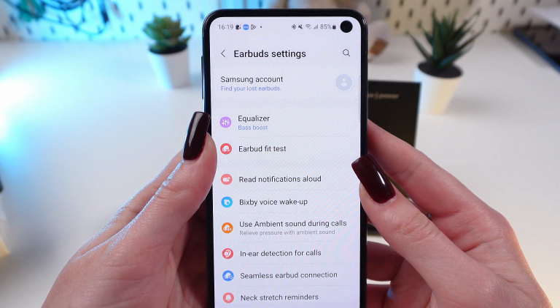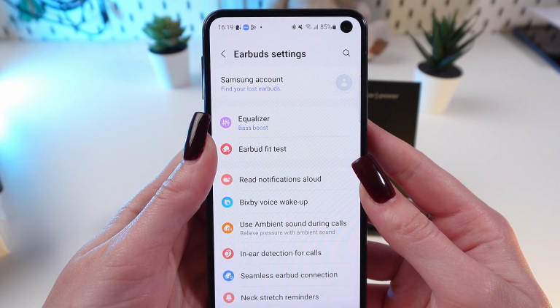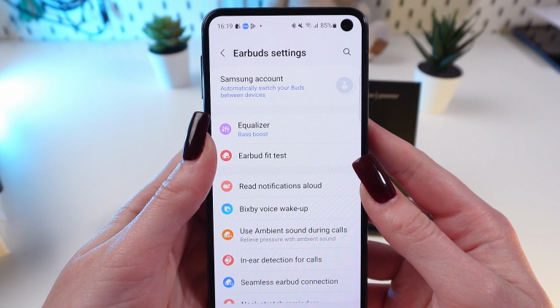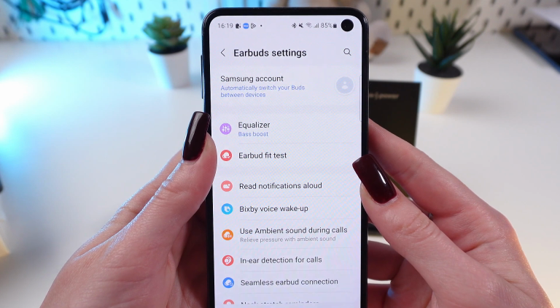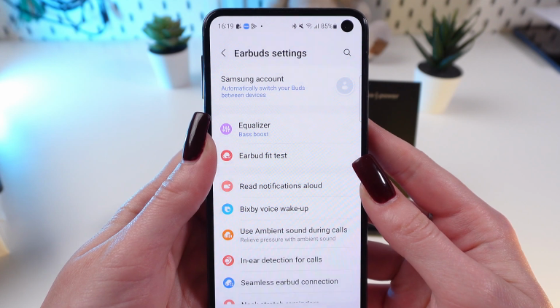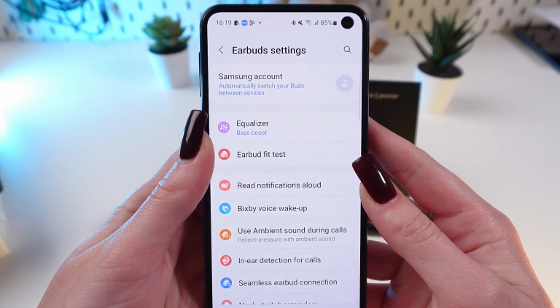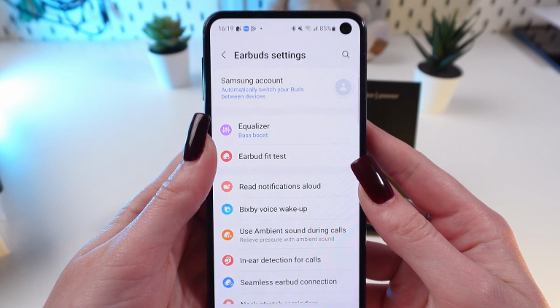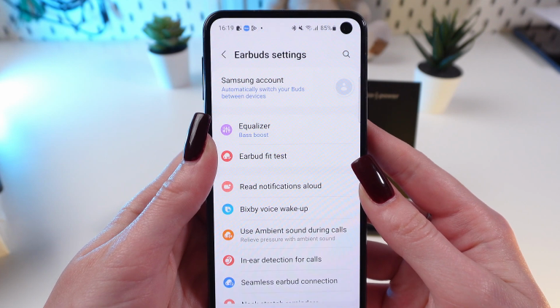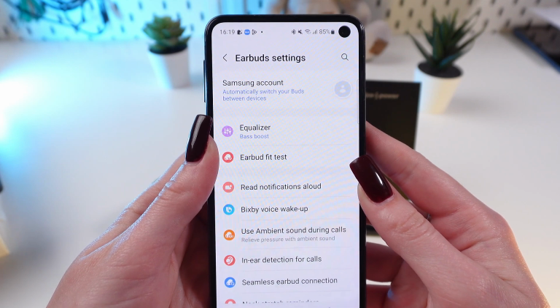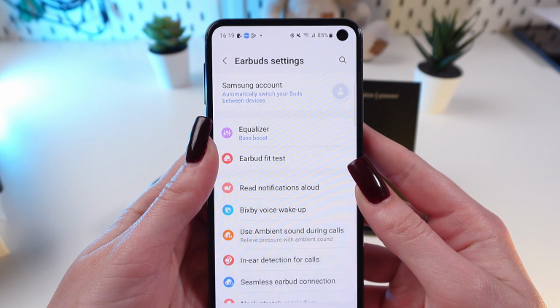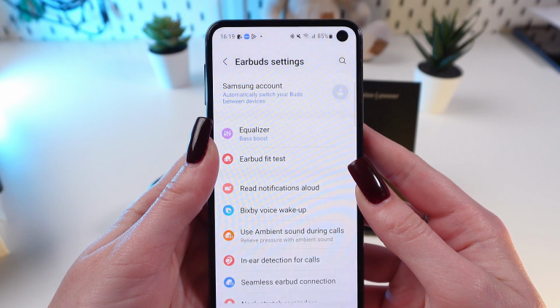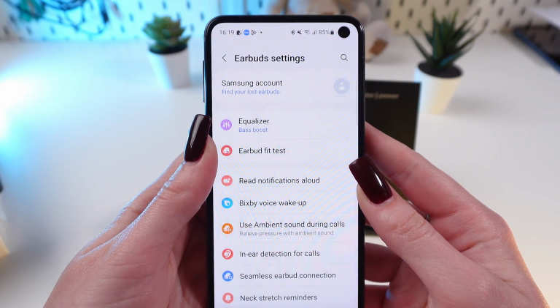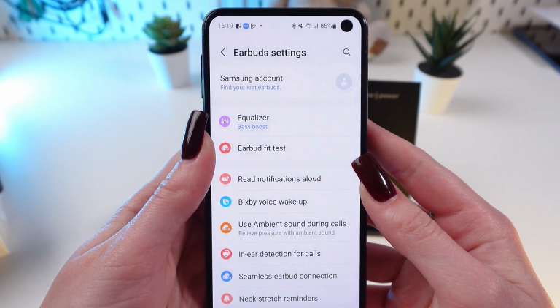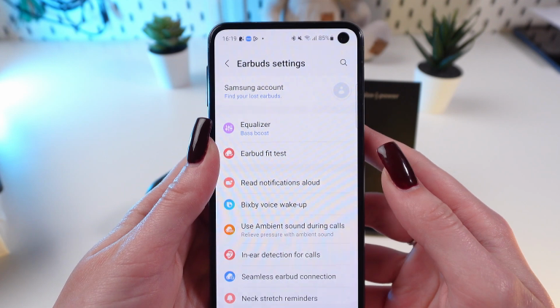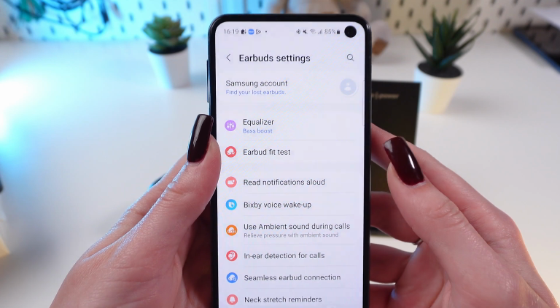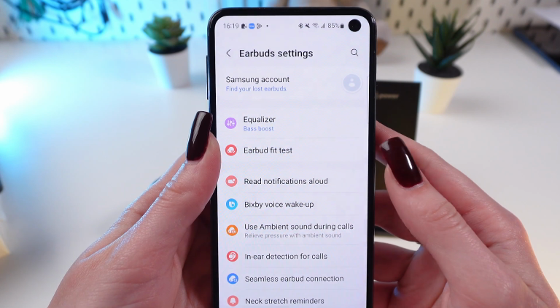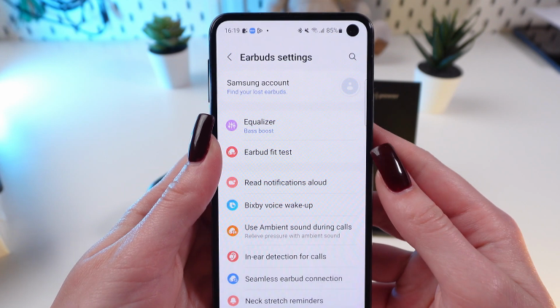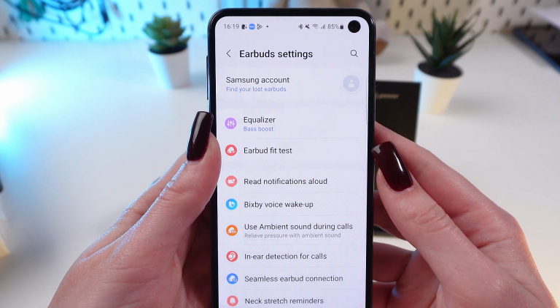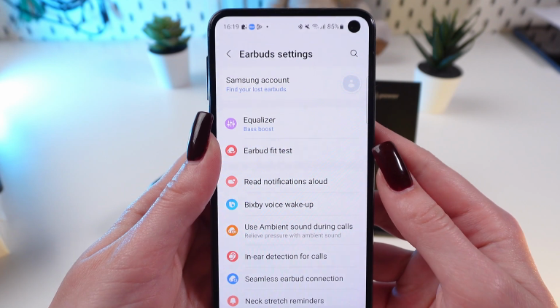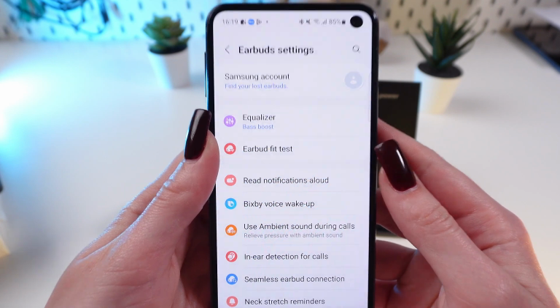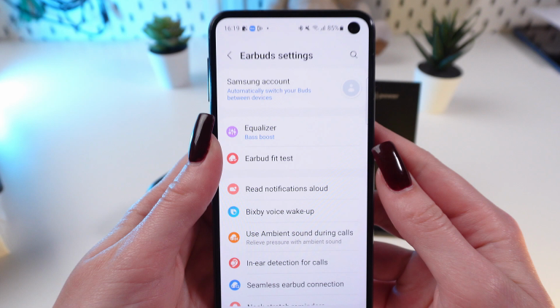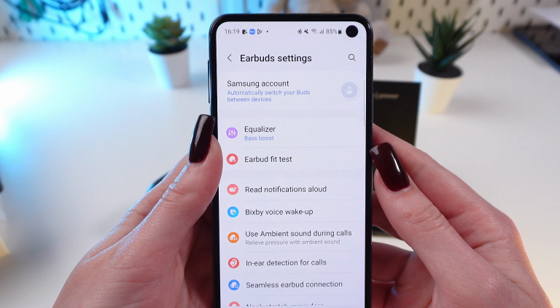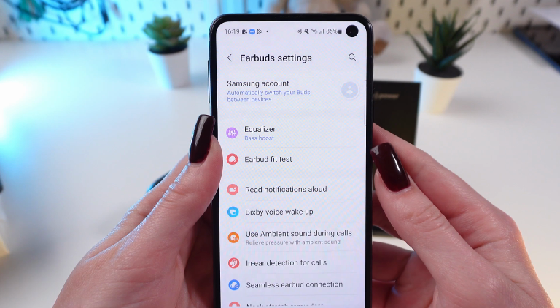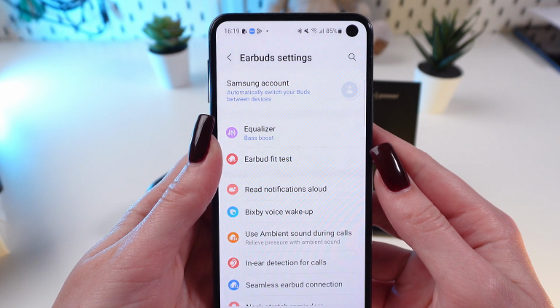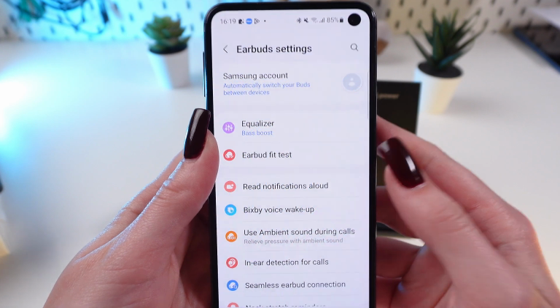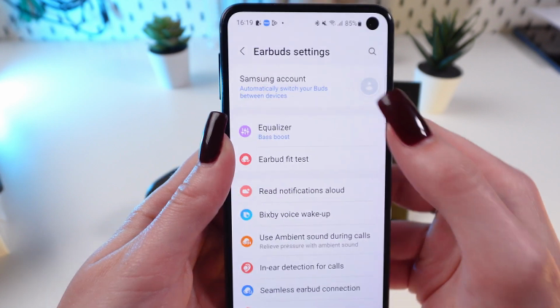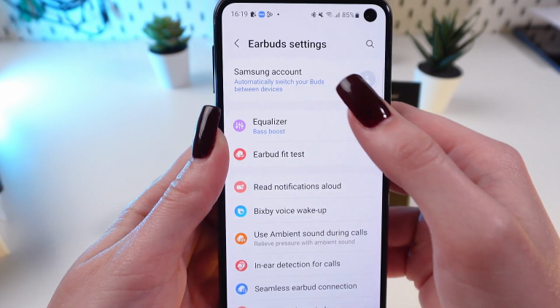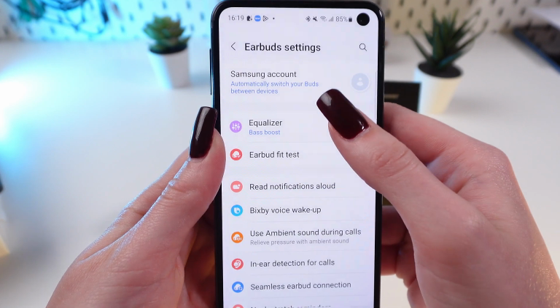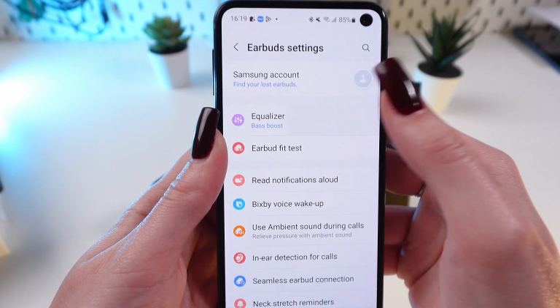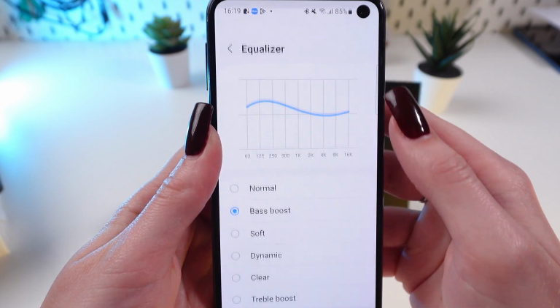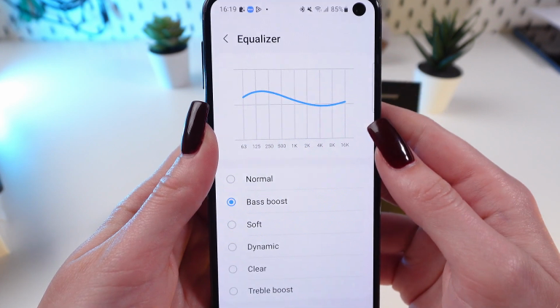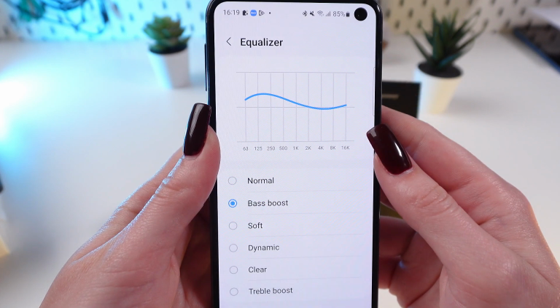Then find the equalizer option at the top of the earbud settings list and tap on it.